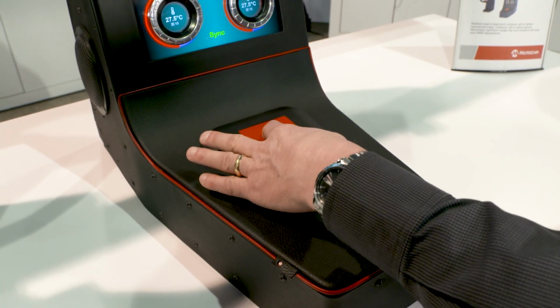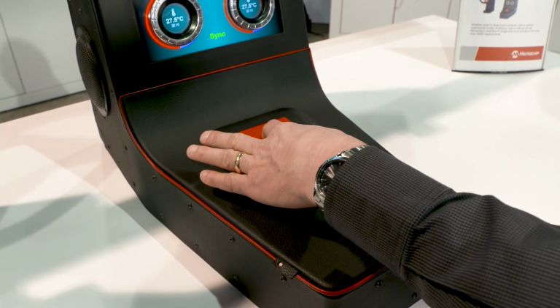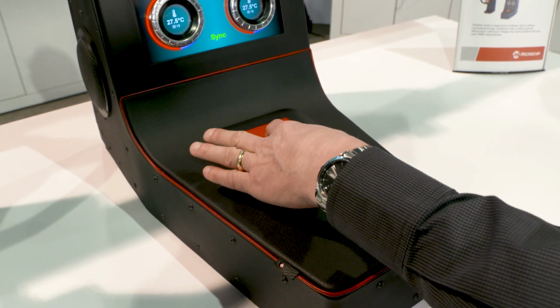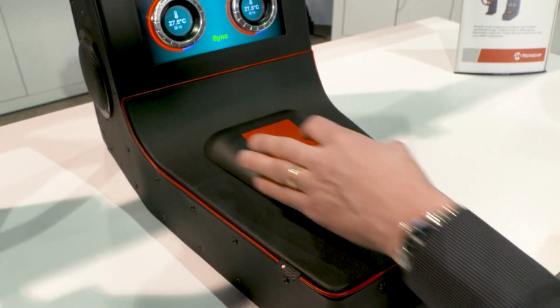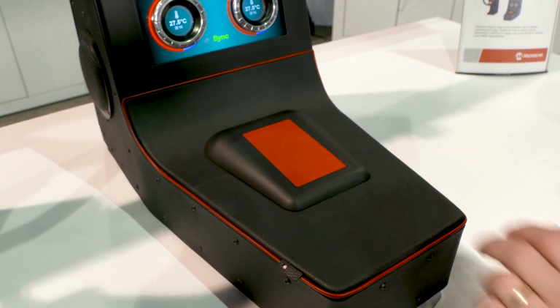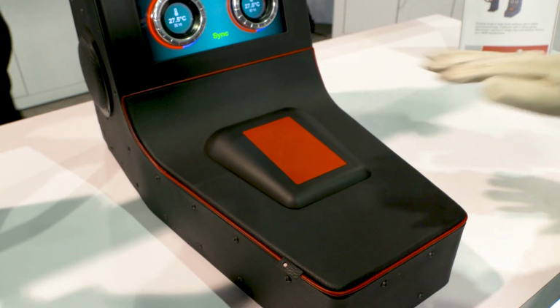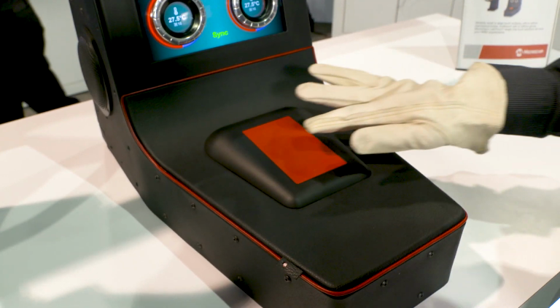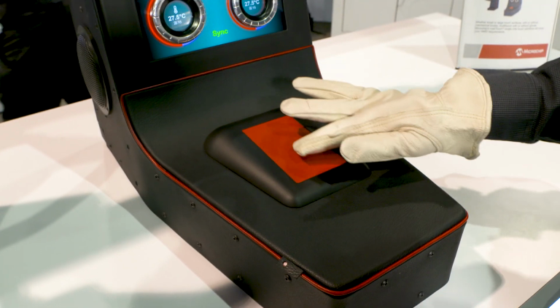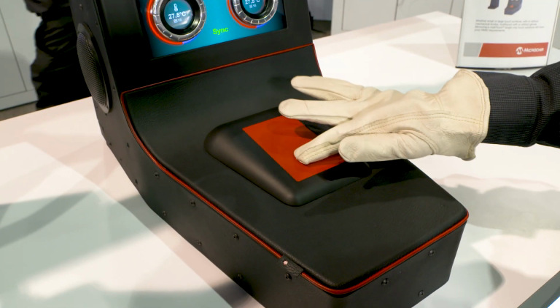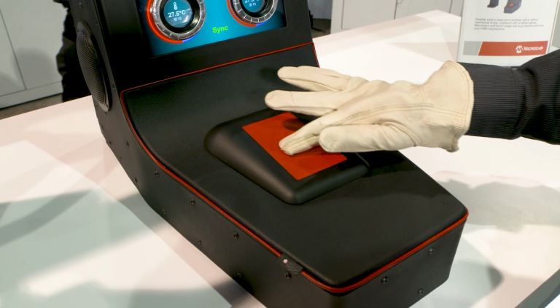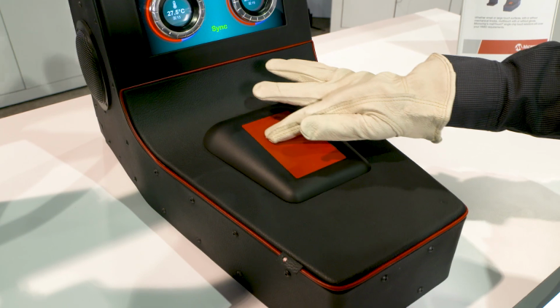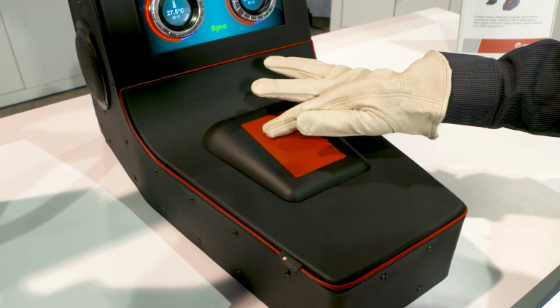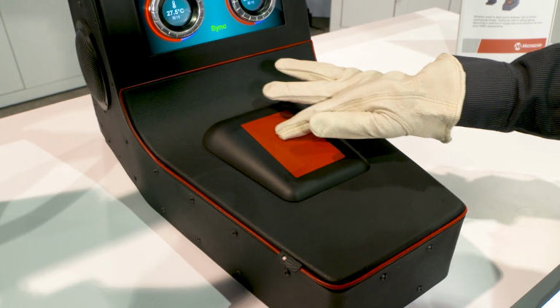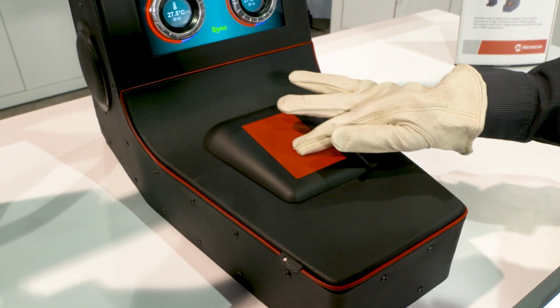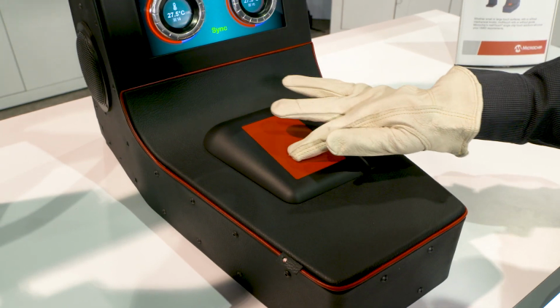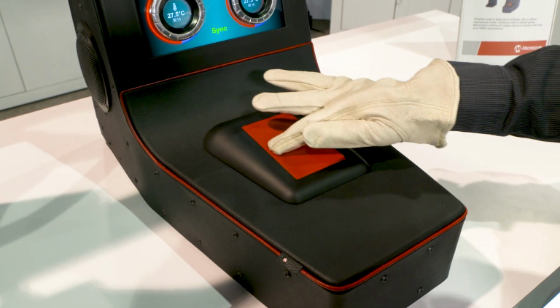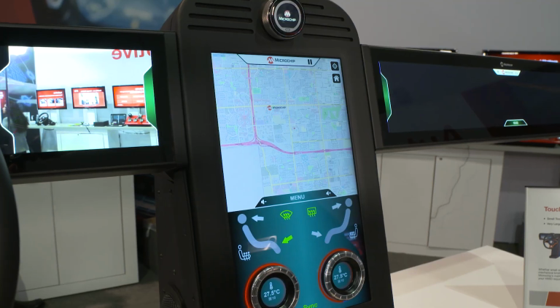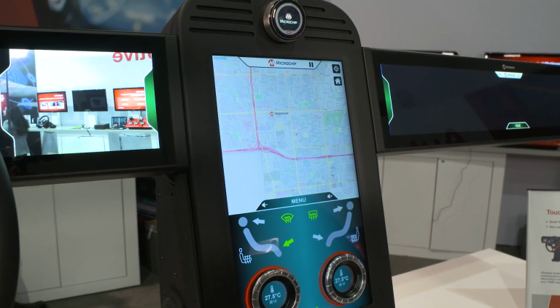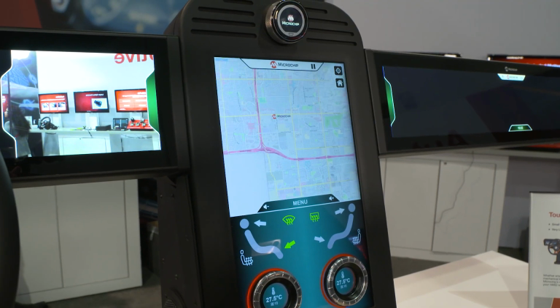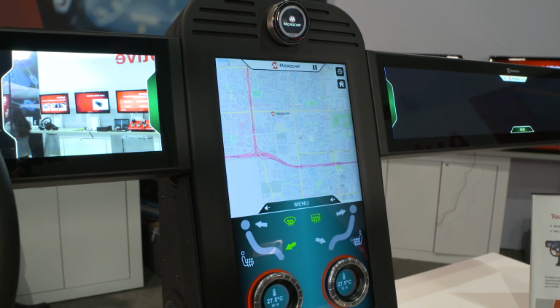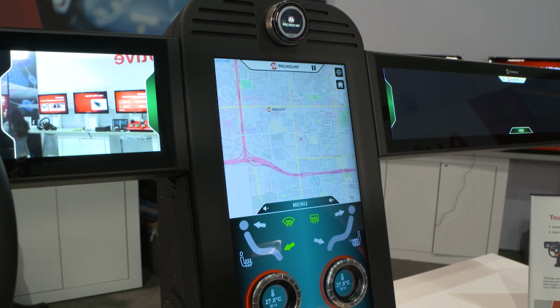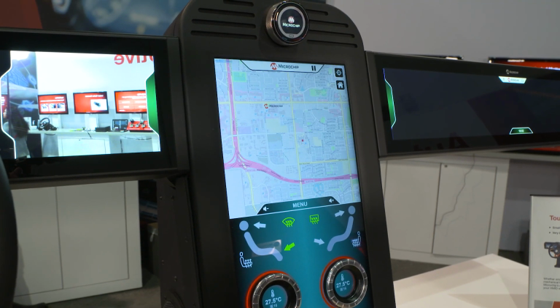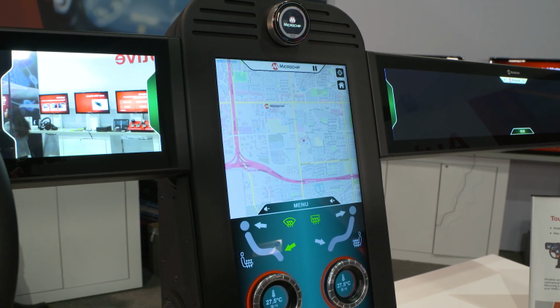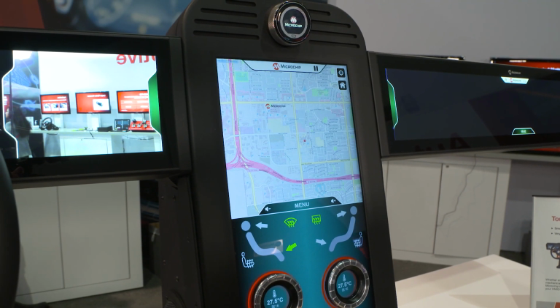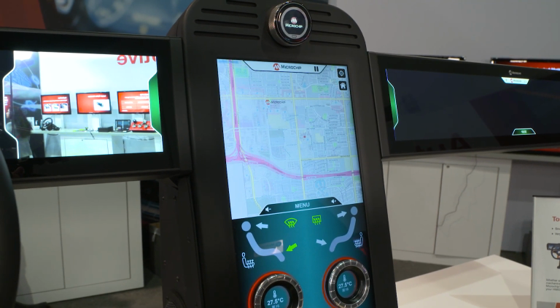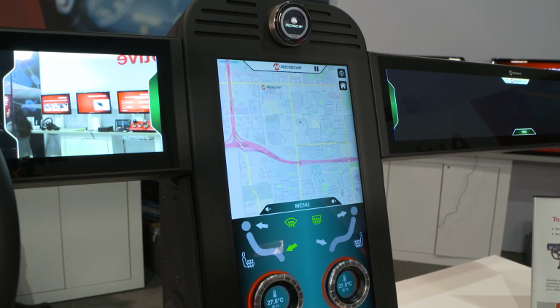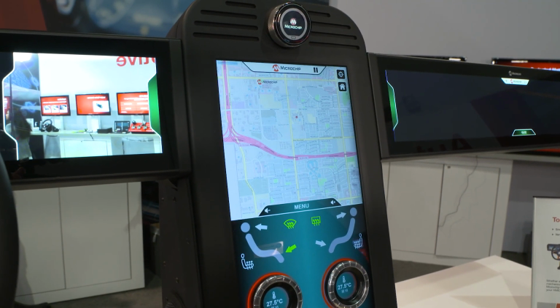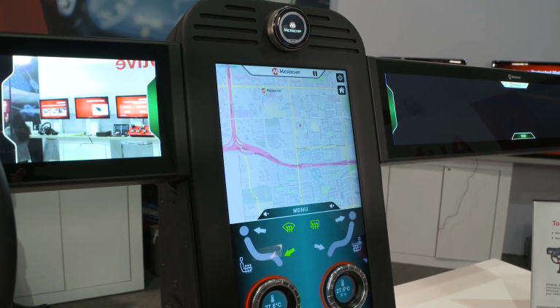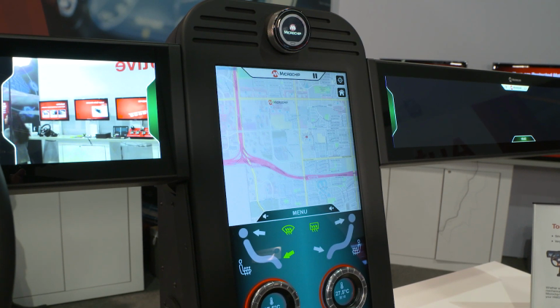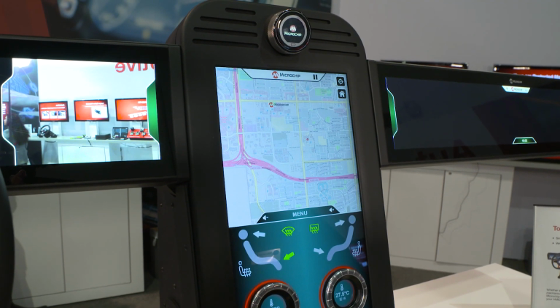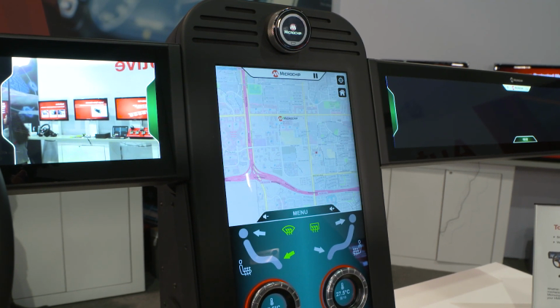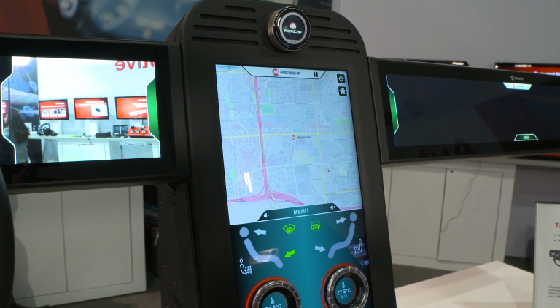Here we have our touch pad with a lever. From there we can control the centre console.